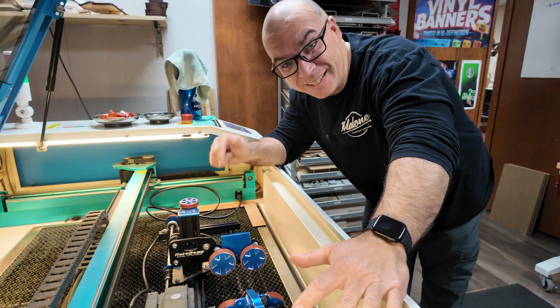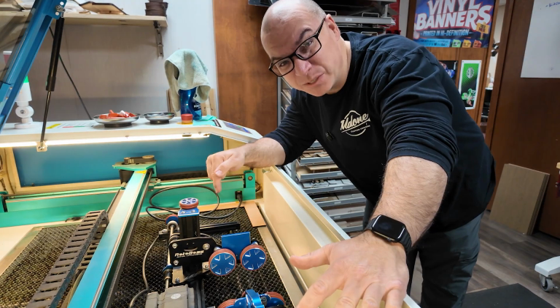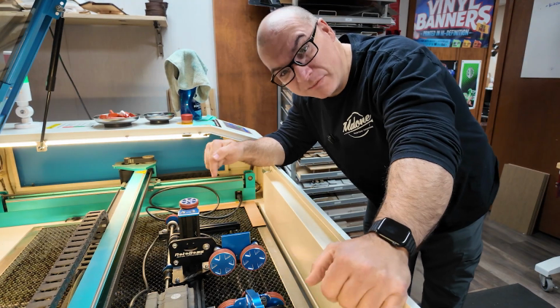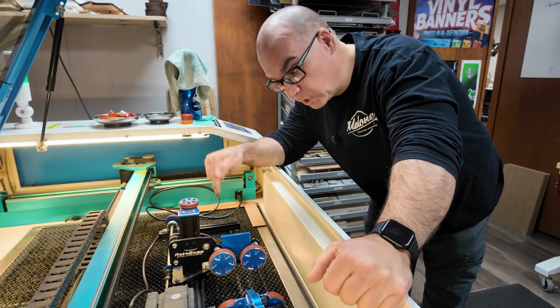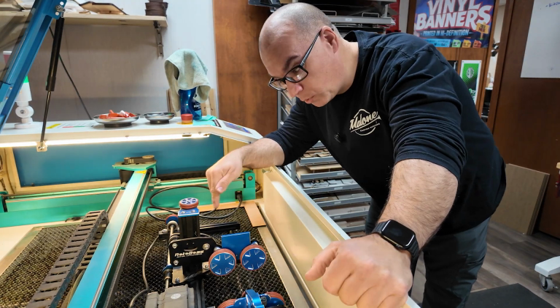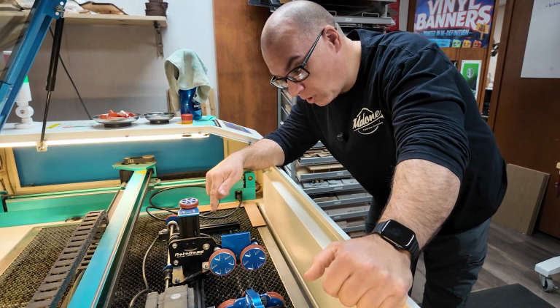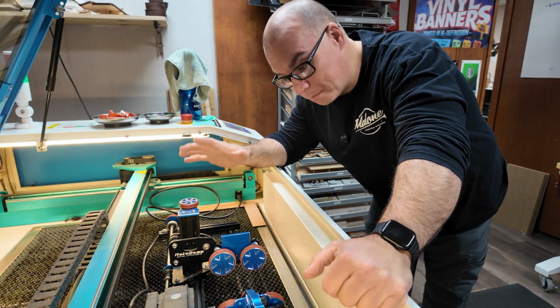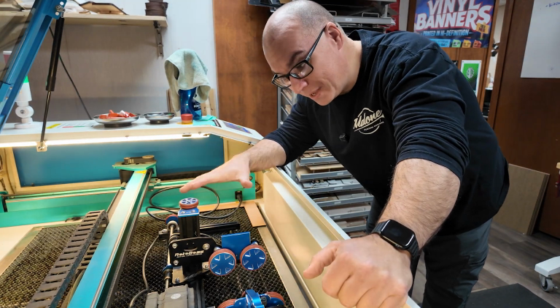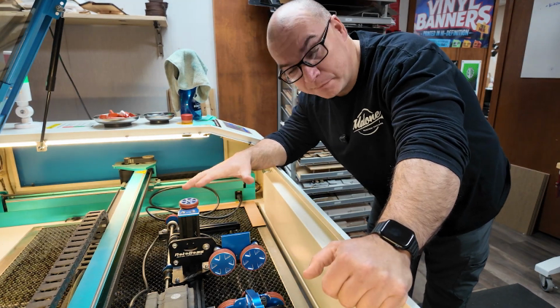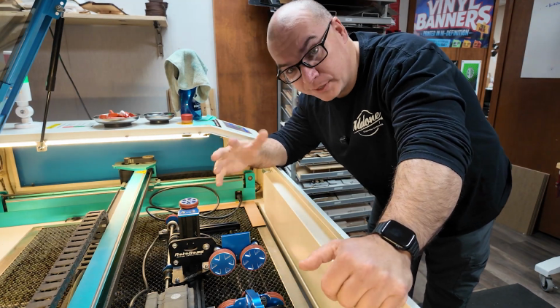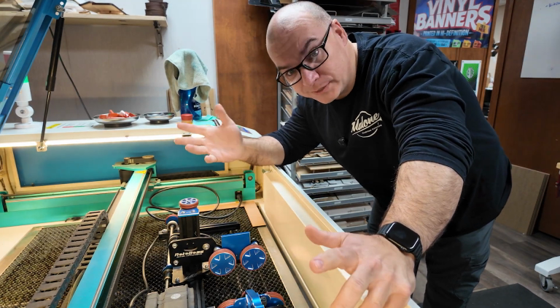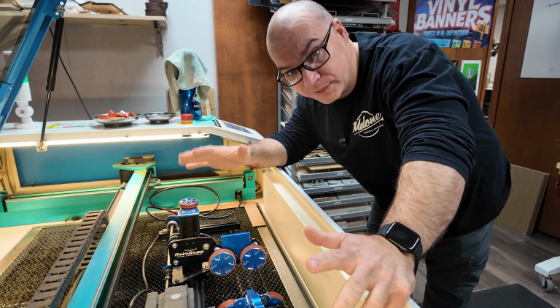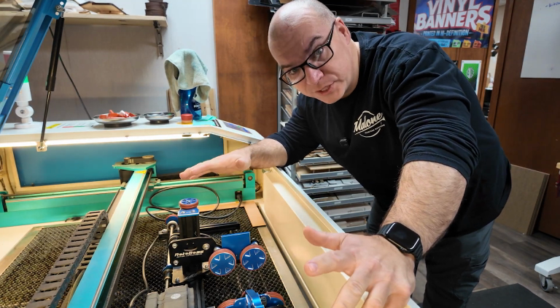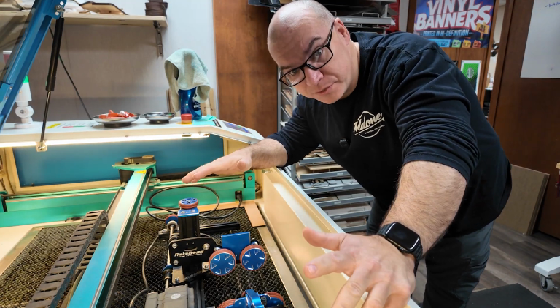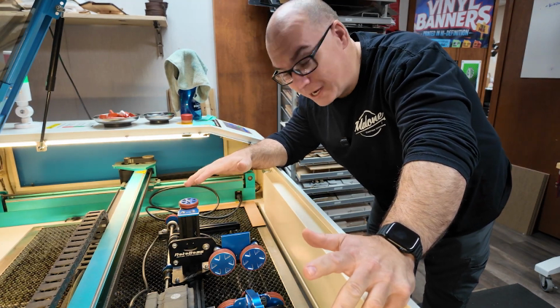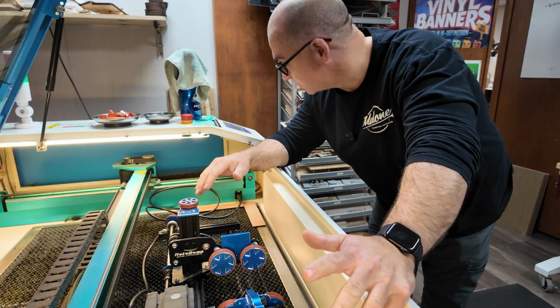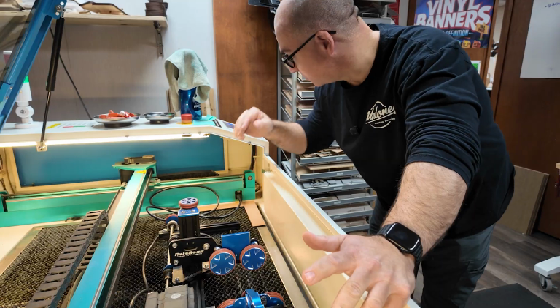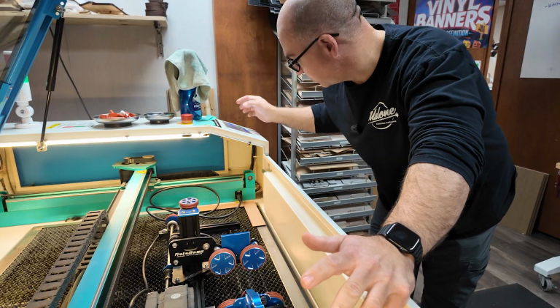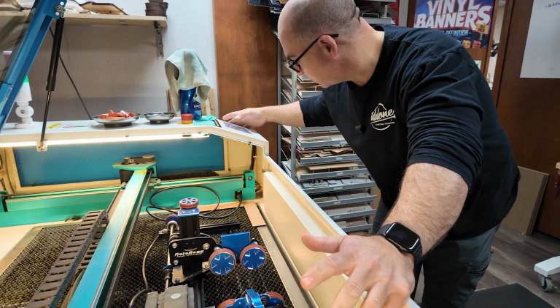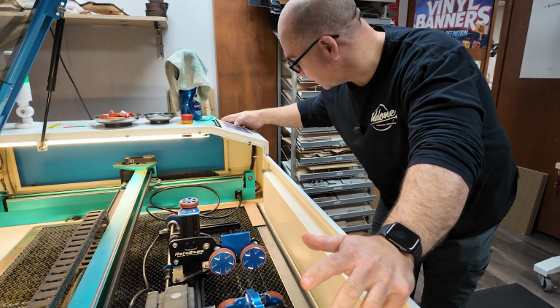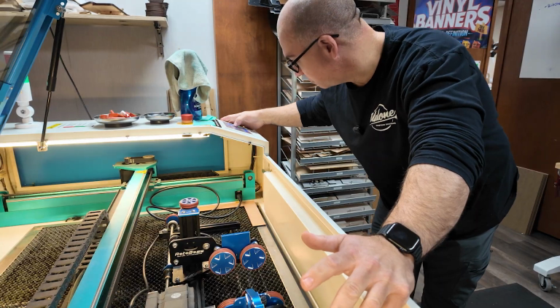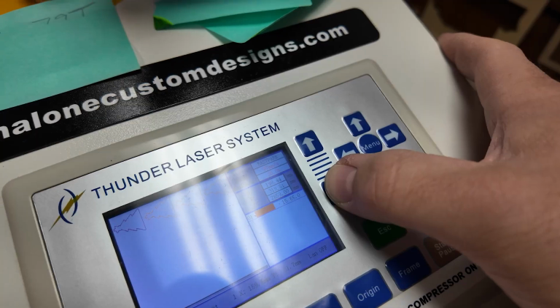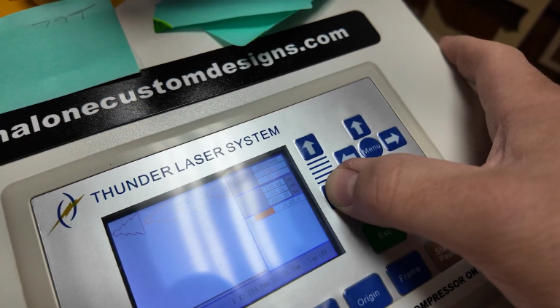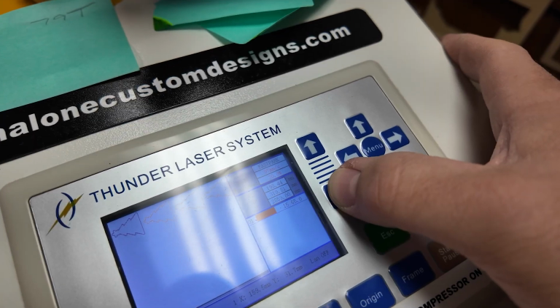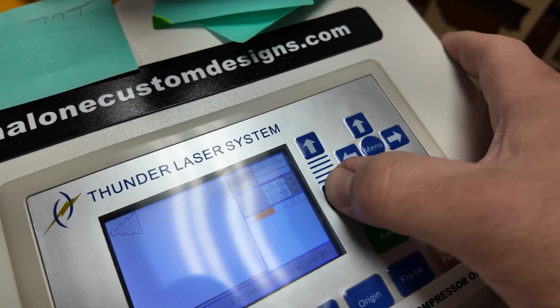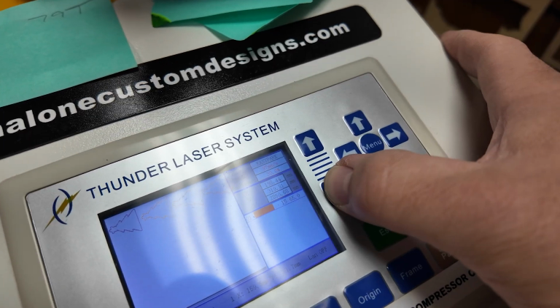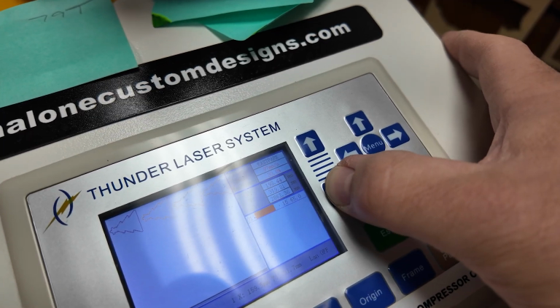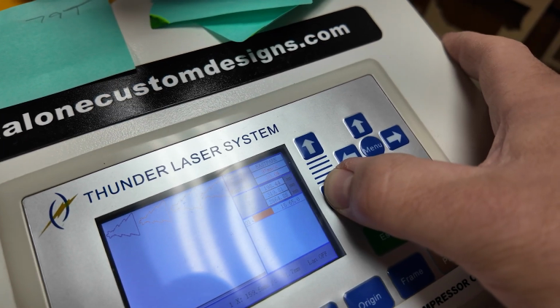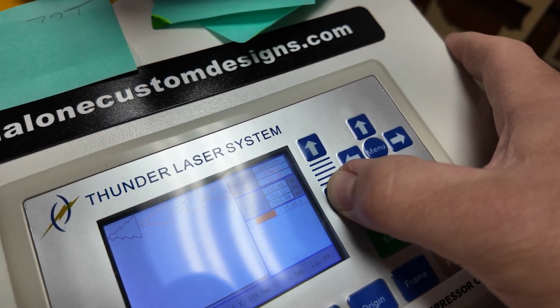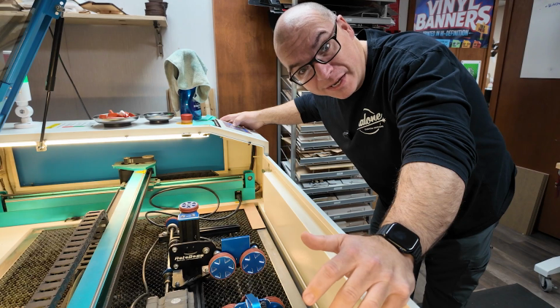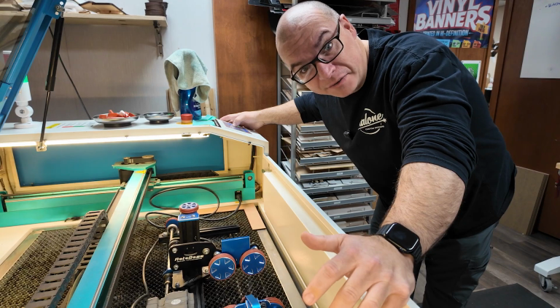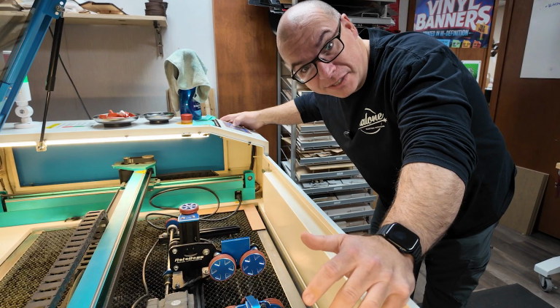Next we have to lower our bed because this is just too high. So we're just going to take the button over here and lower the bed down now.